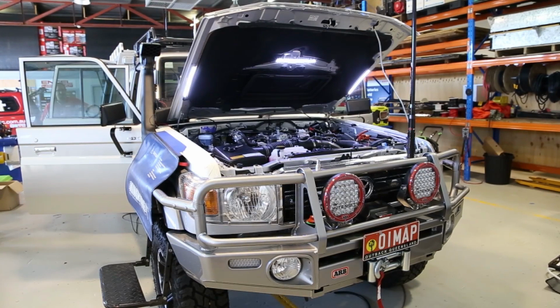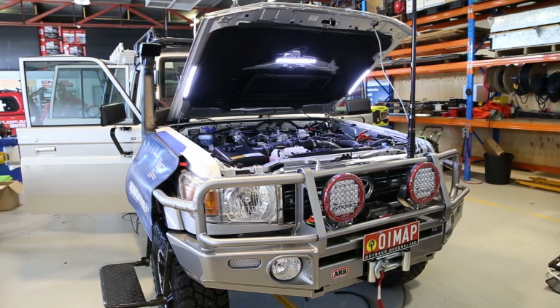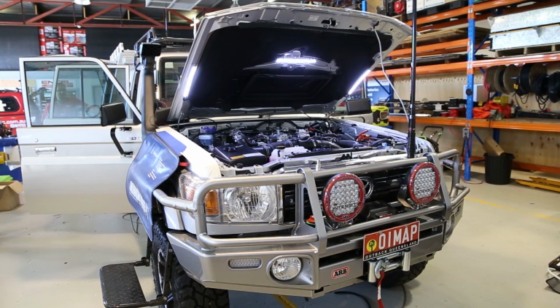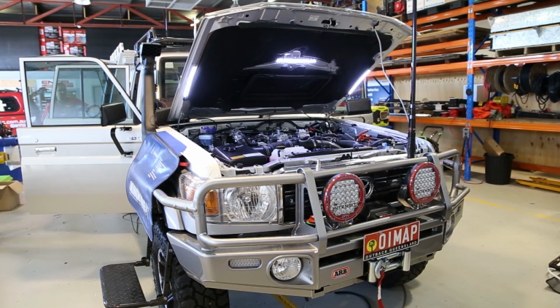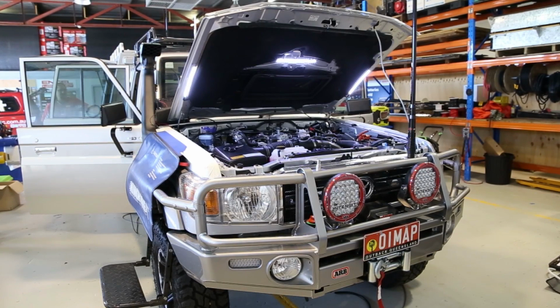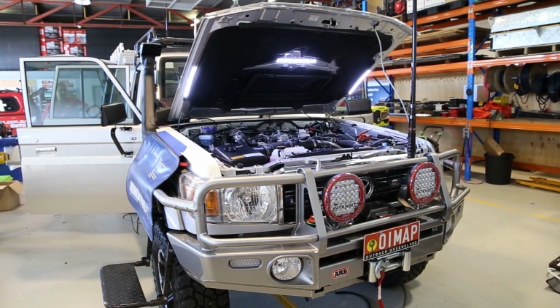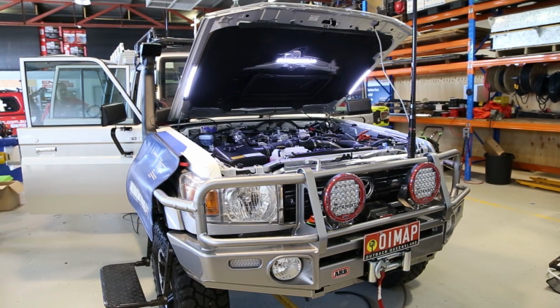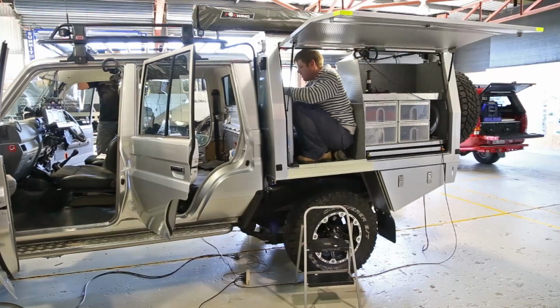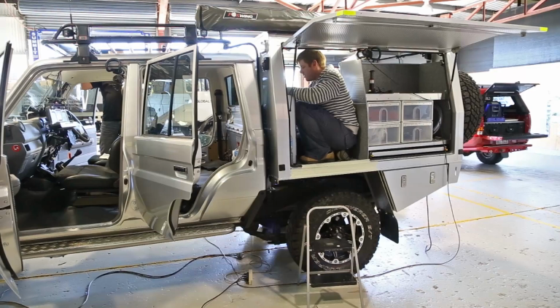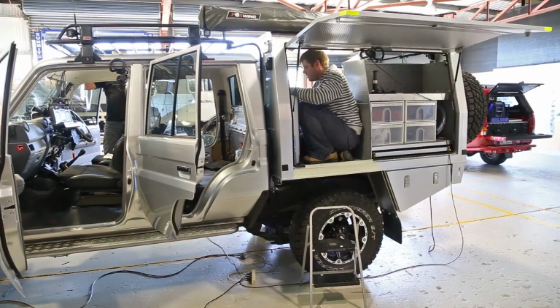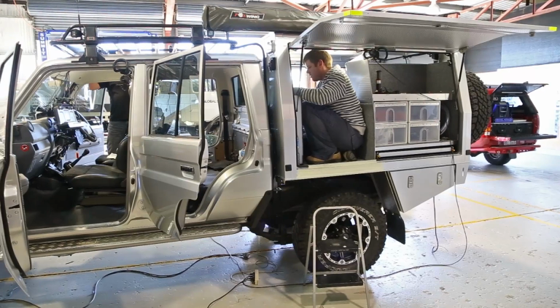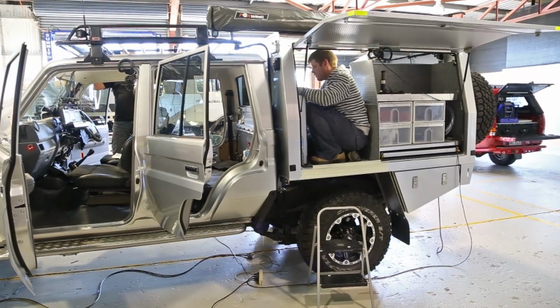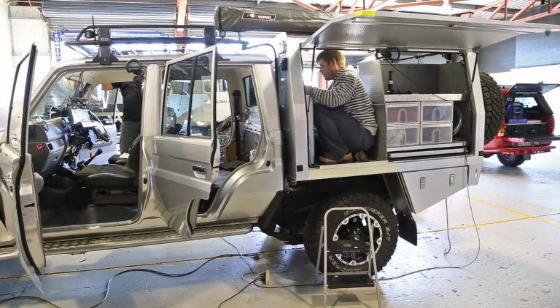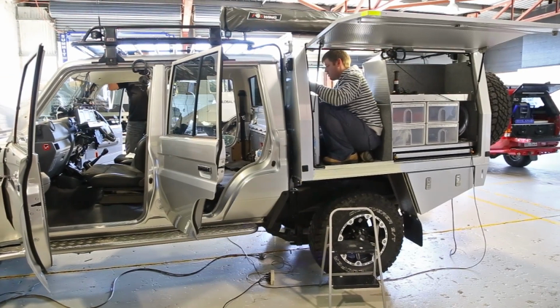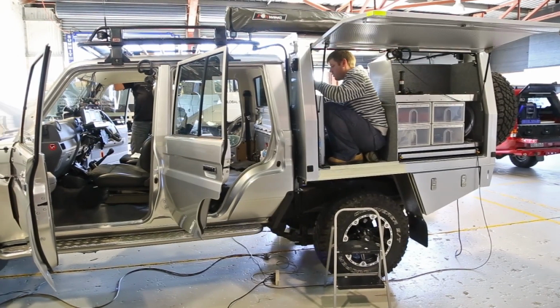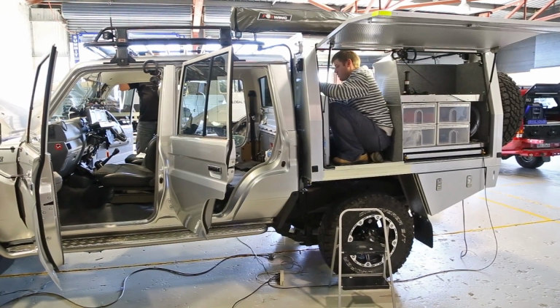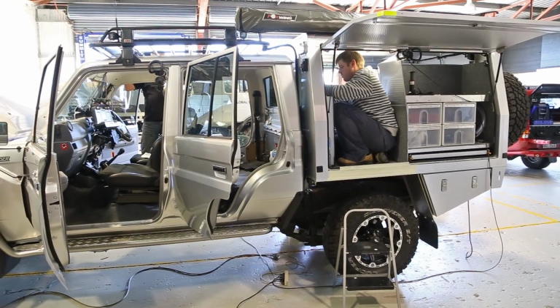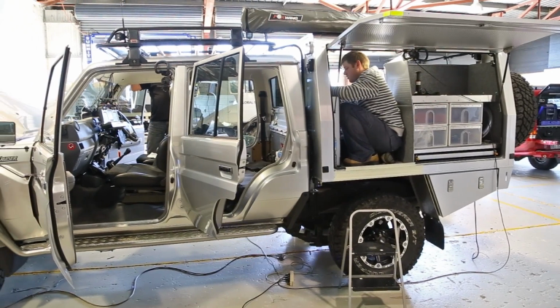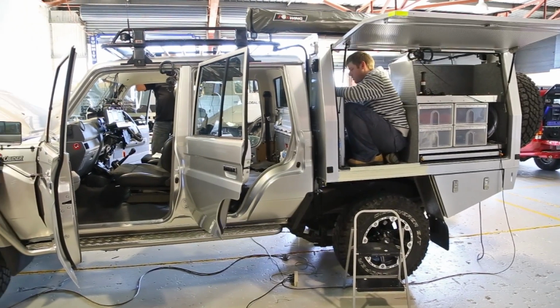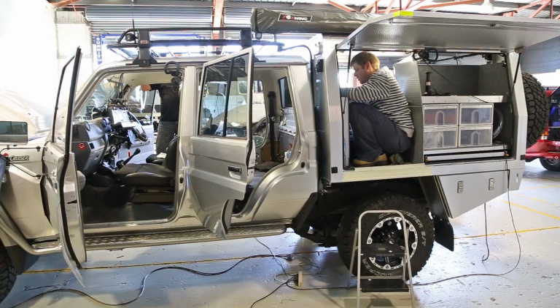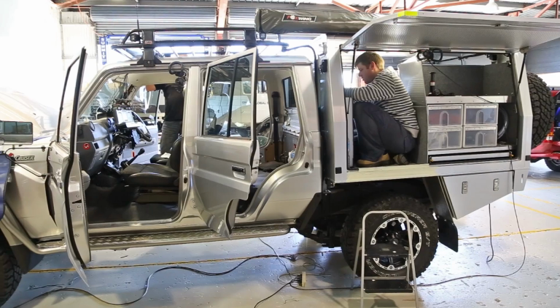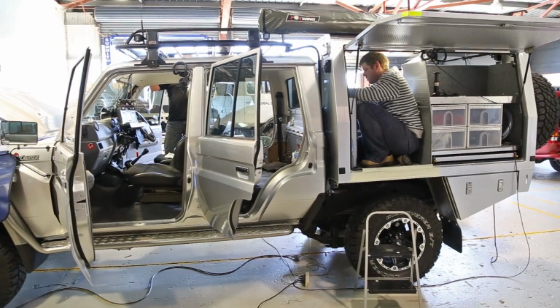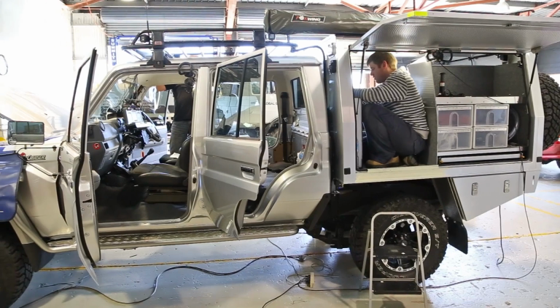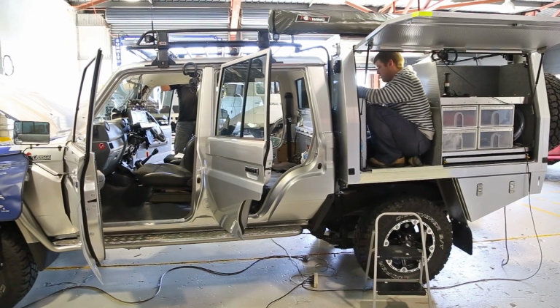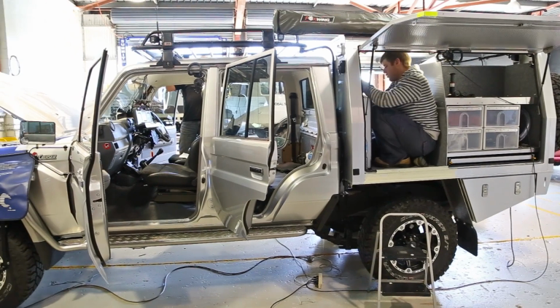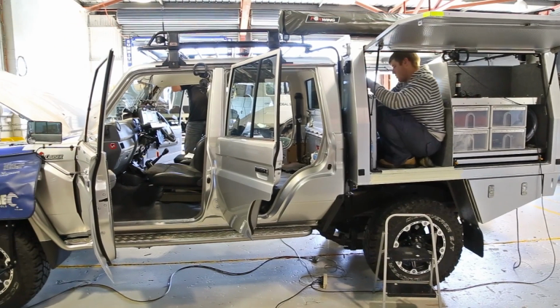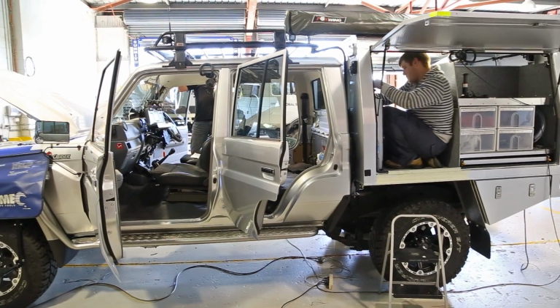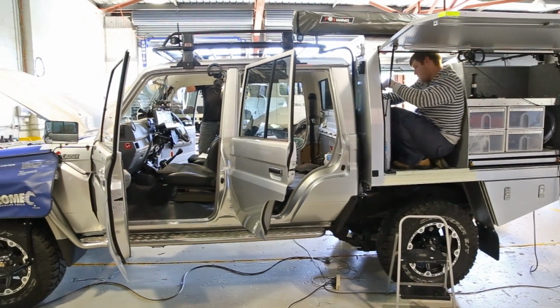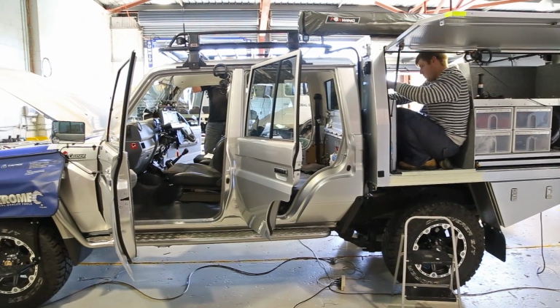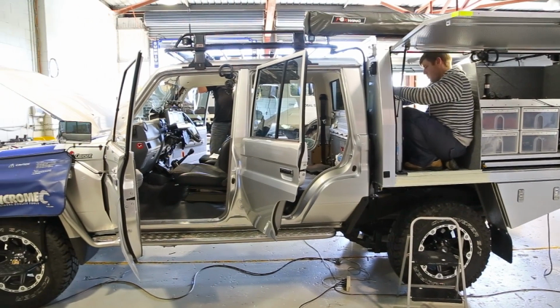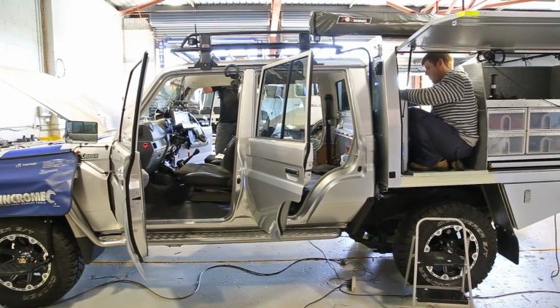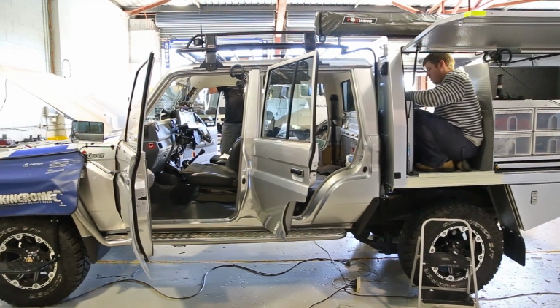After formulating a comprehensive build plan, GlobalSat got to work on the Land Cruiser's most important transformation.